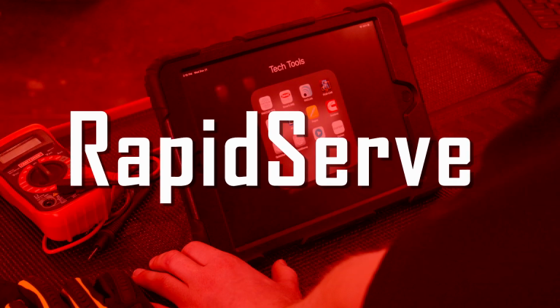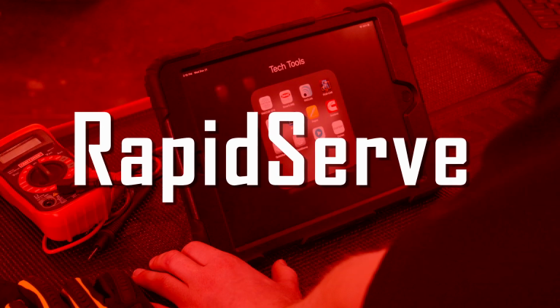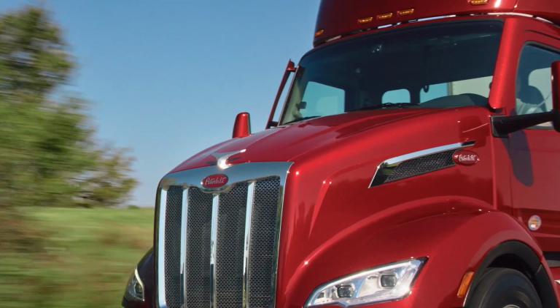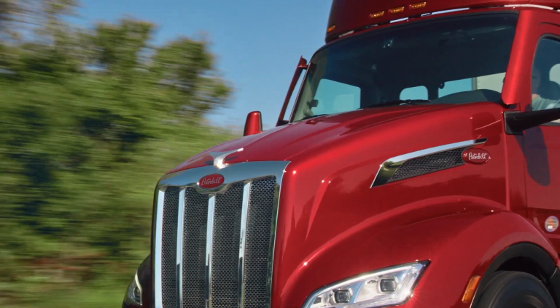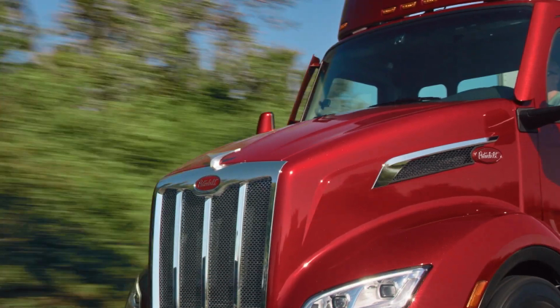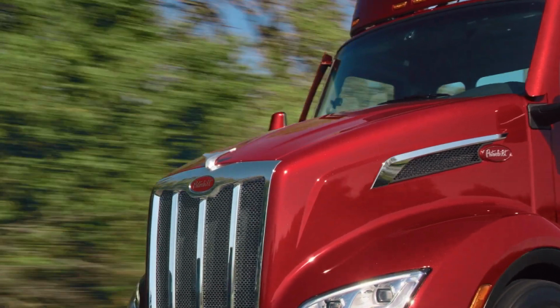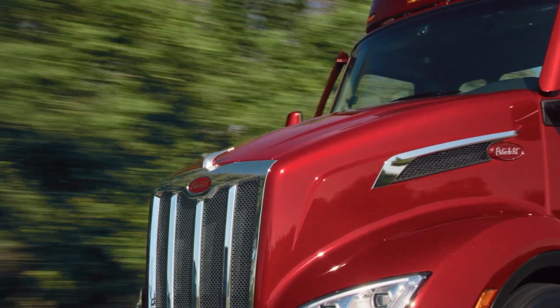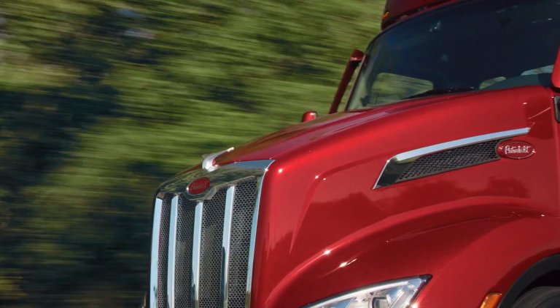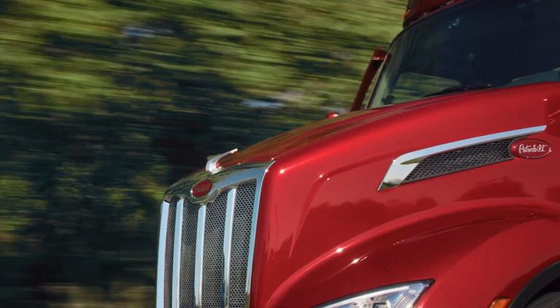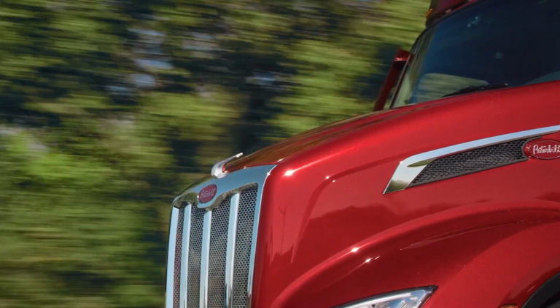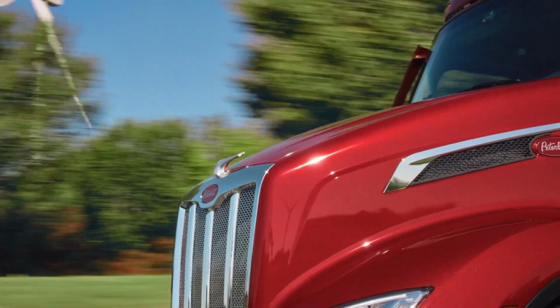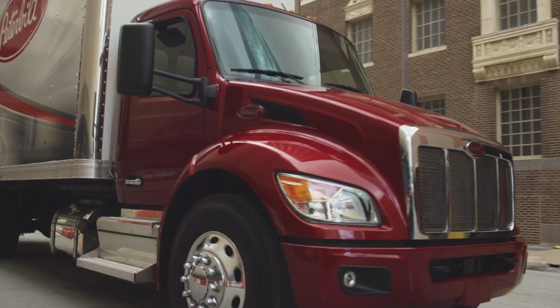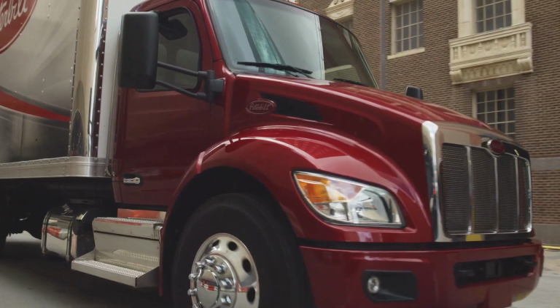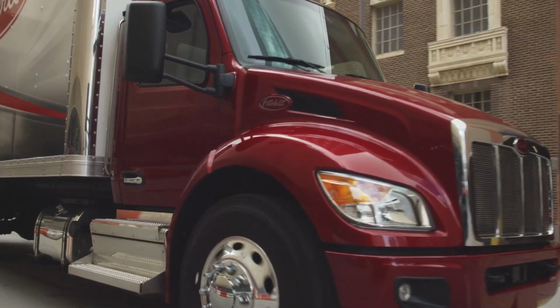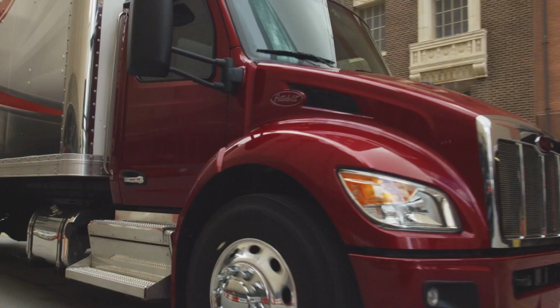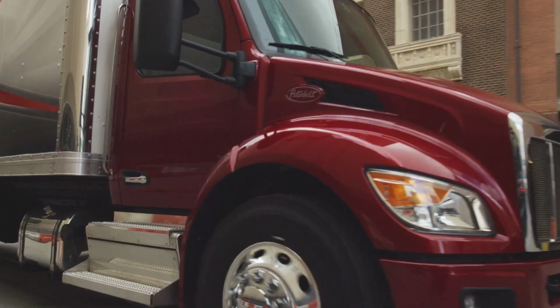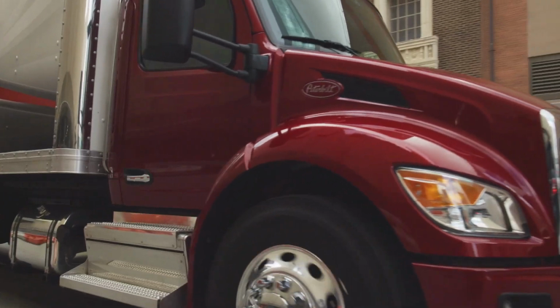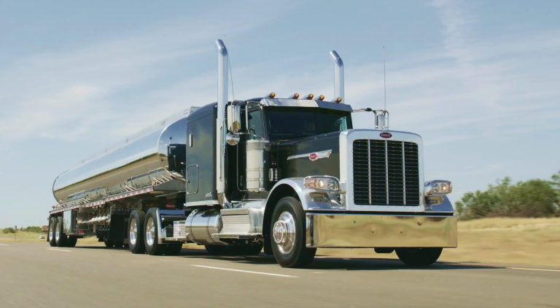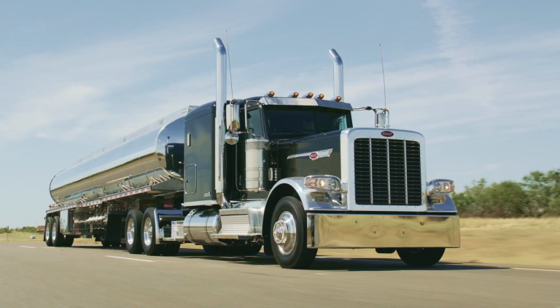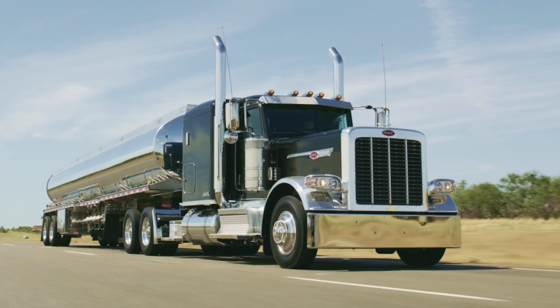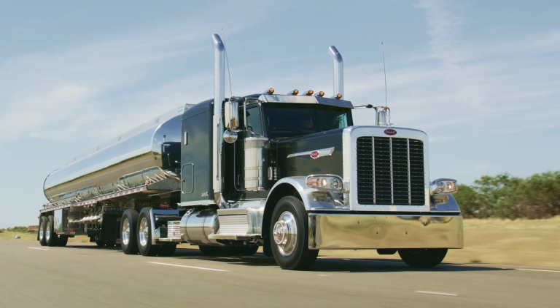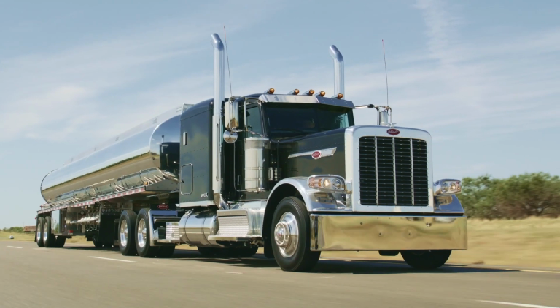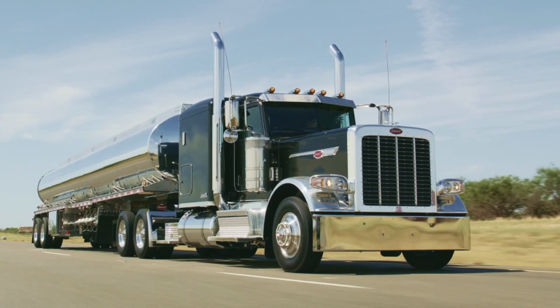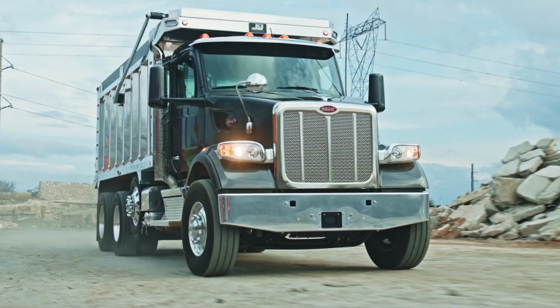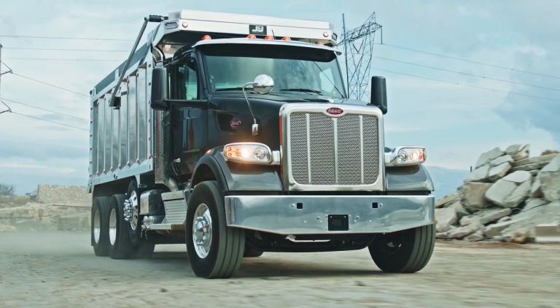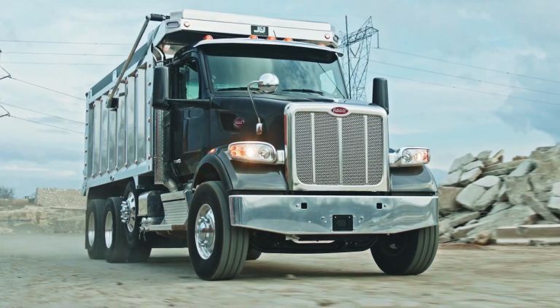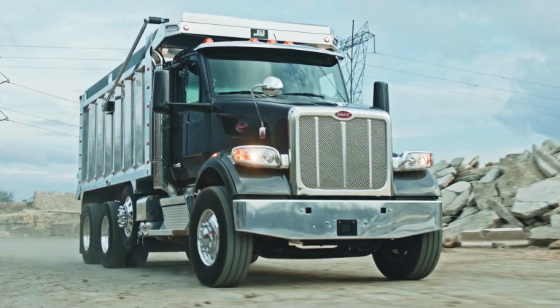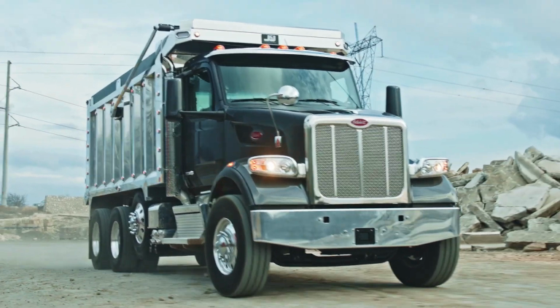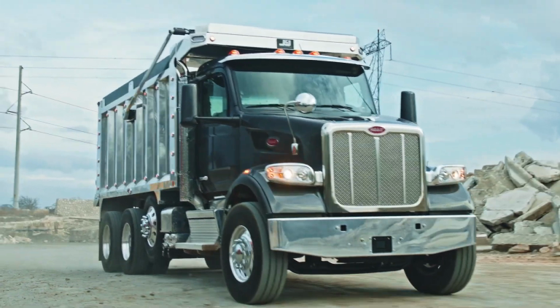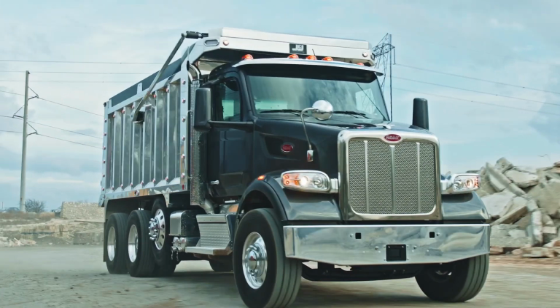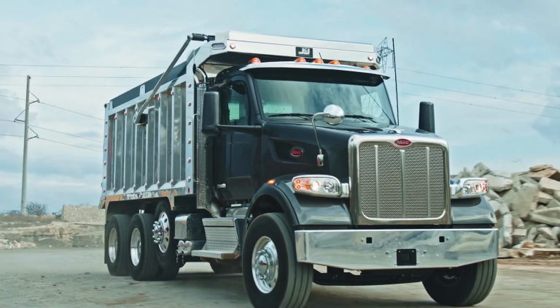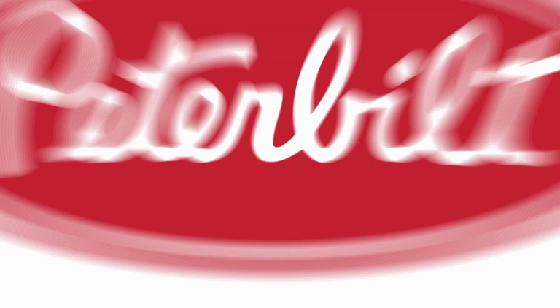Expand your digital toolbox and maximize your customers' uptime with Peterbilt ARTEC.